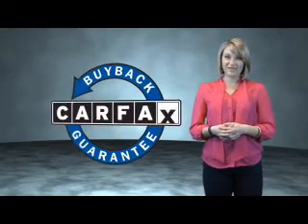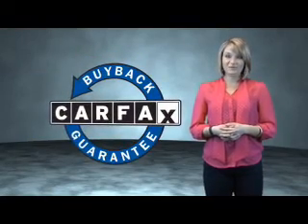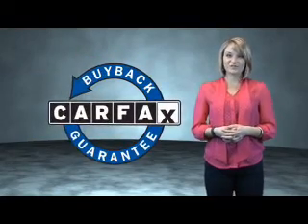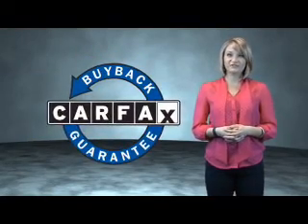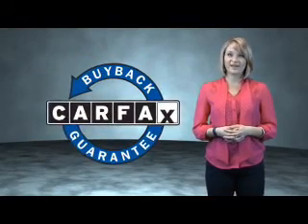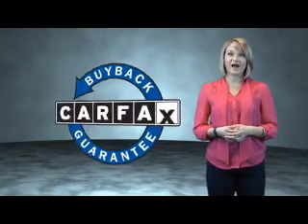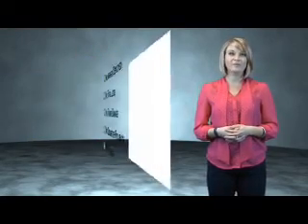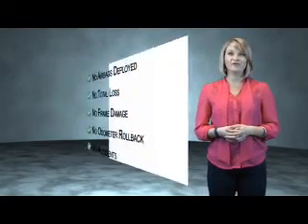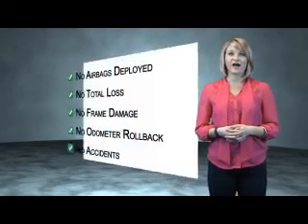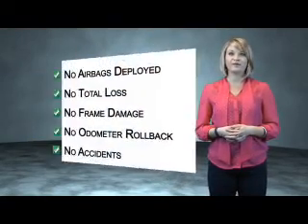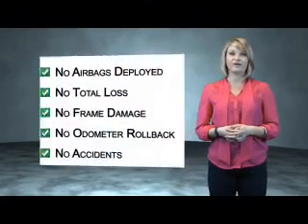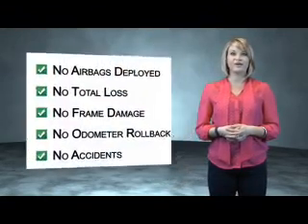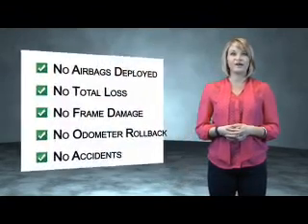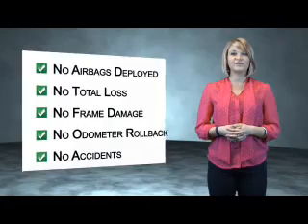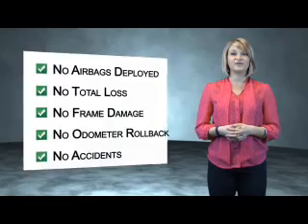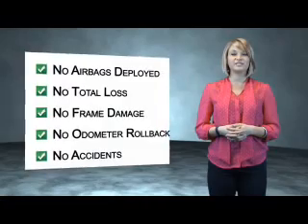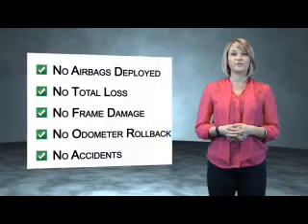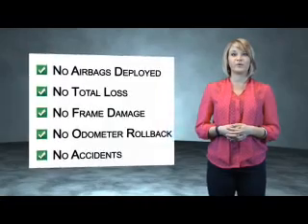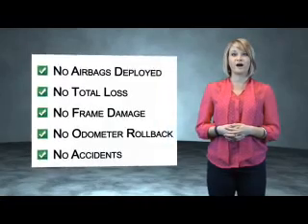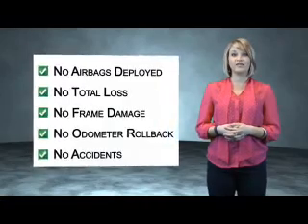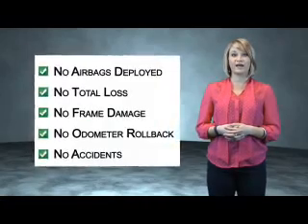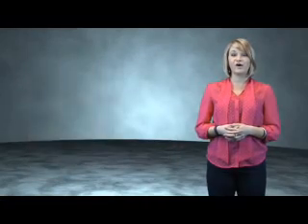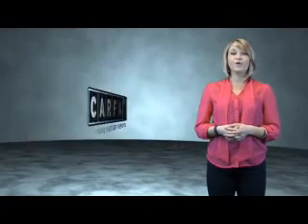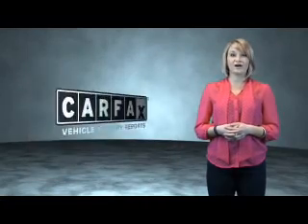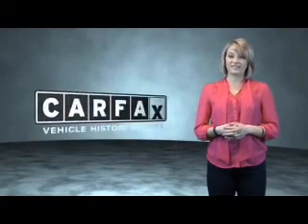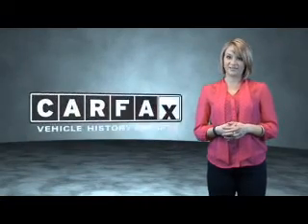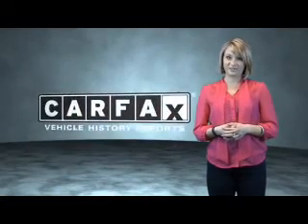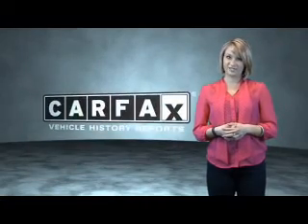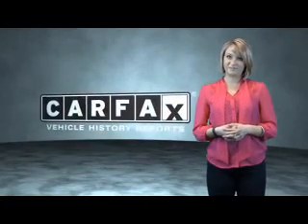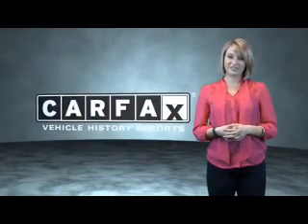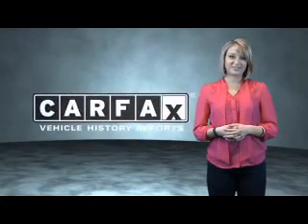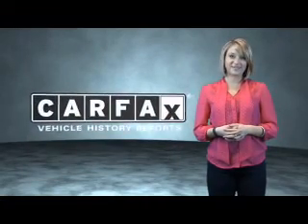Be sure to find a complimentary copy of the Carfax Vehicle History Report online or contact the dealership. Show me the Carfax.